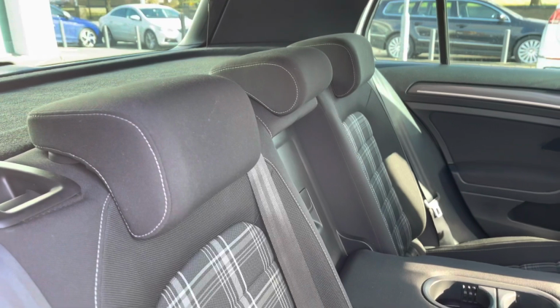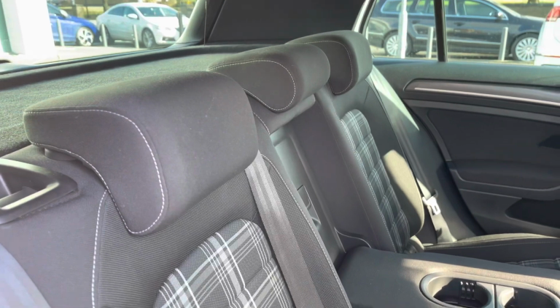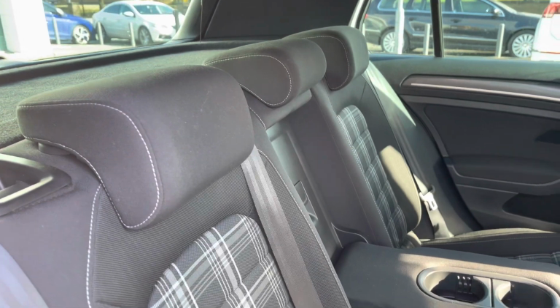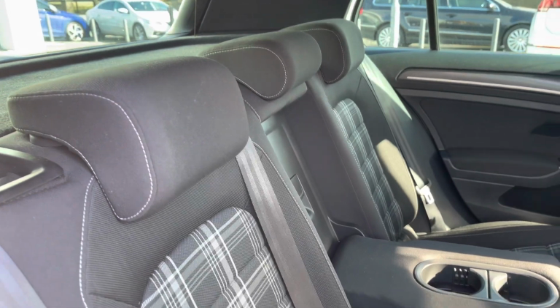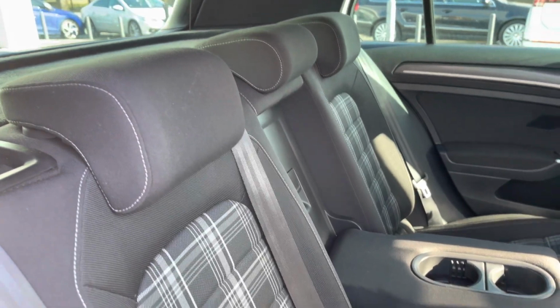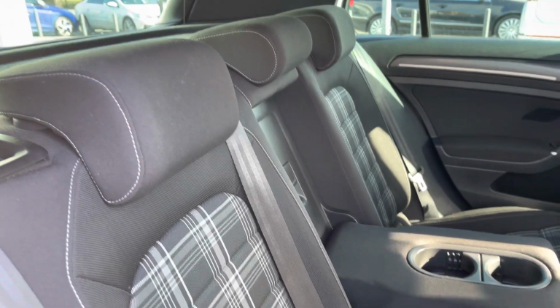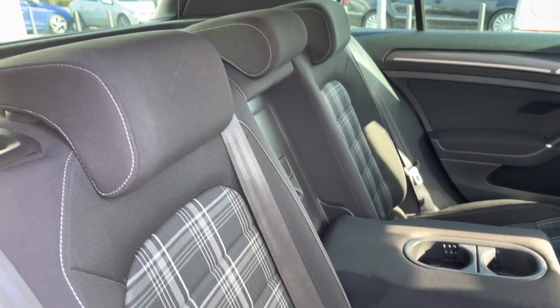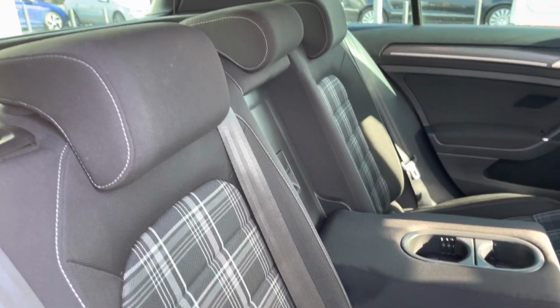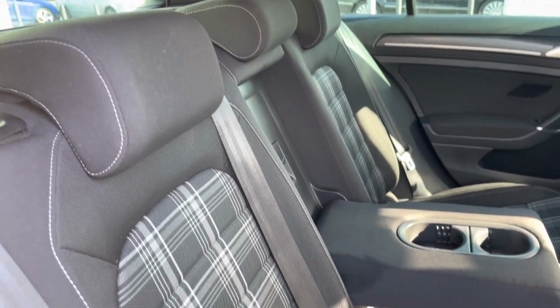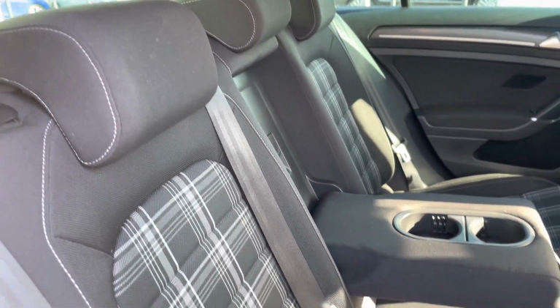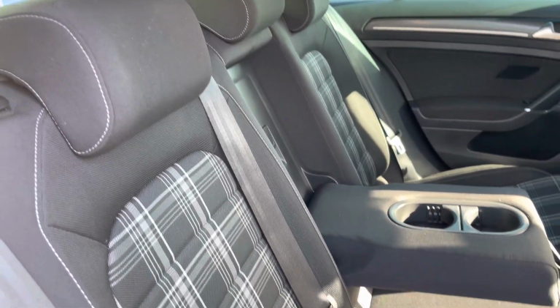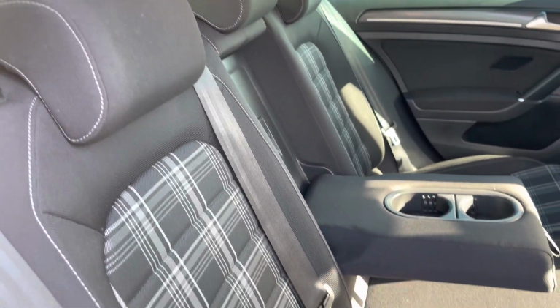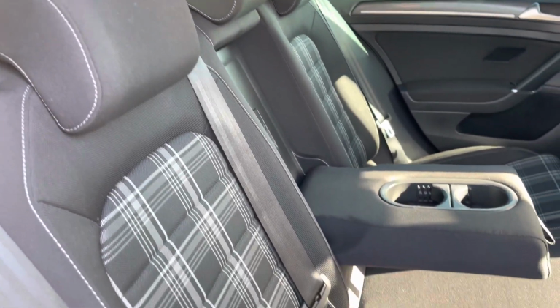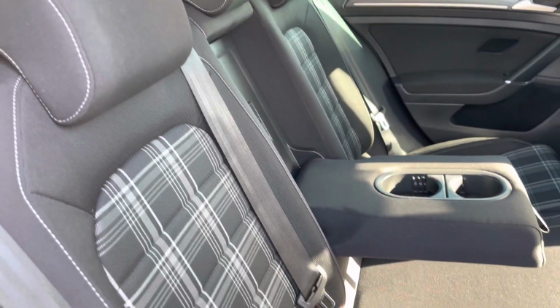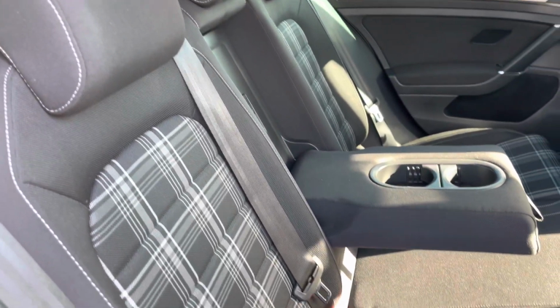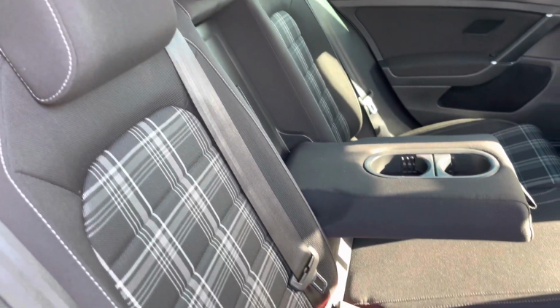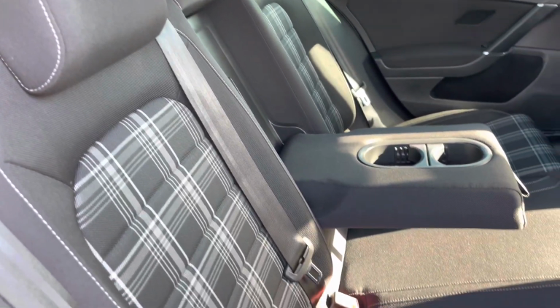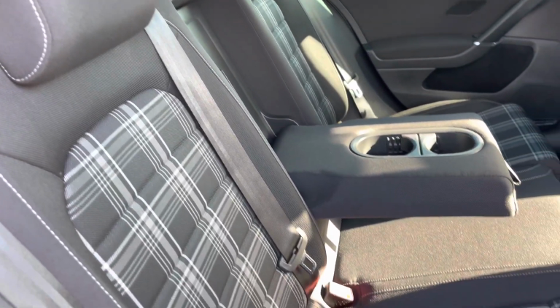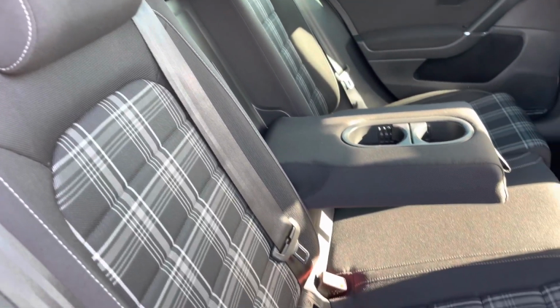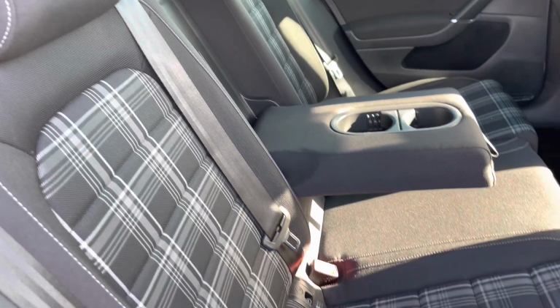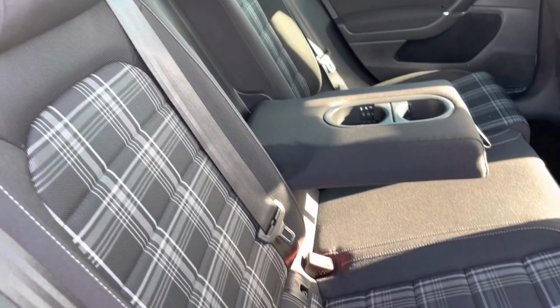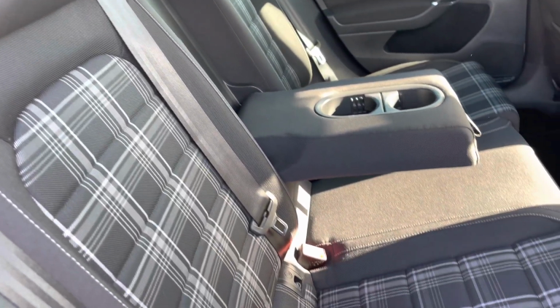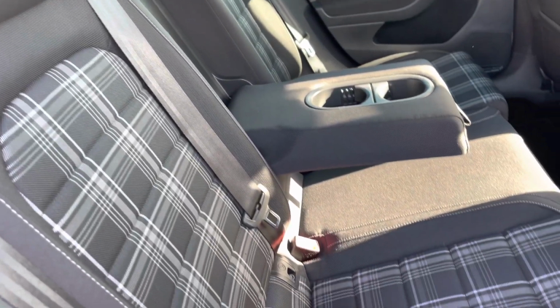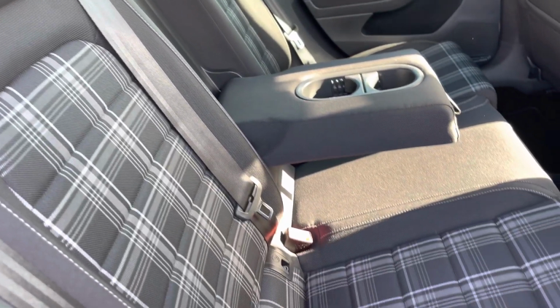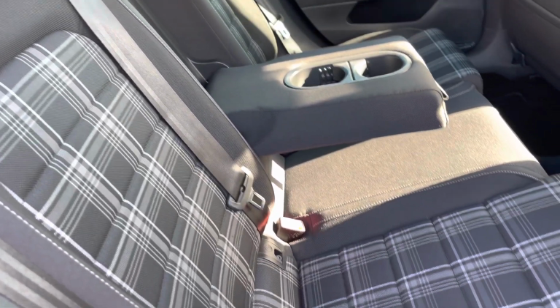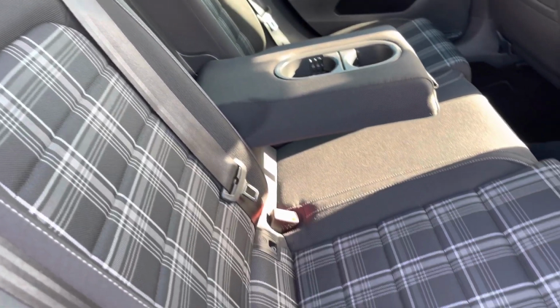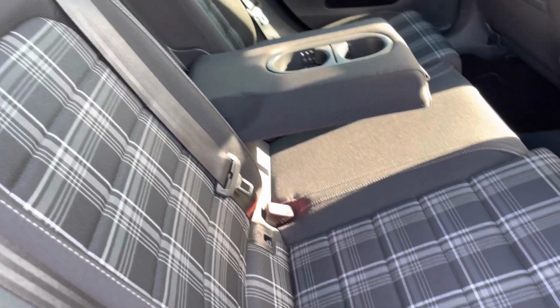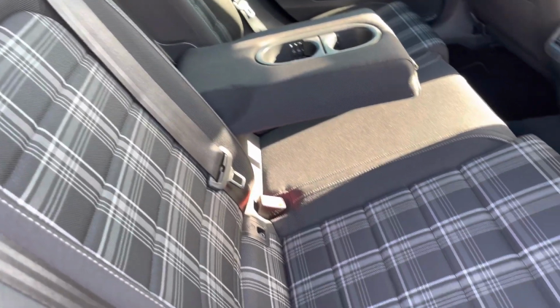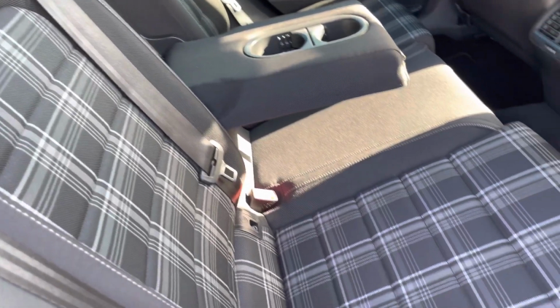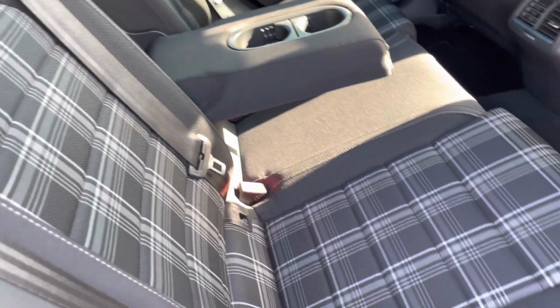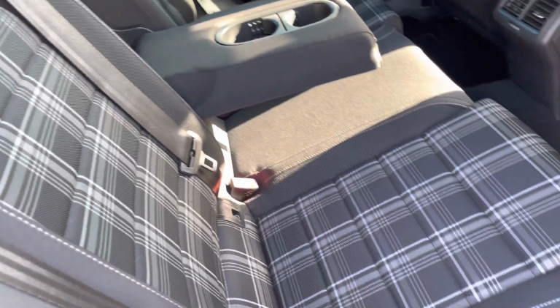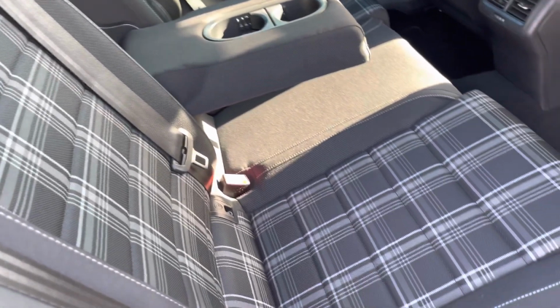In the interior, you've got lovely tartan cloth seats, a centre armrest and a couple of cup holders to keep your rear passengers comfortable.